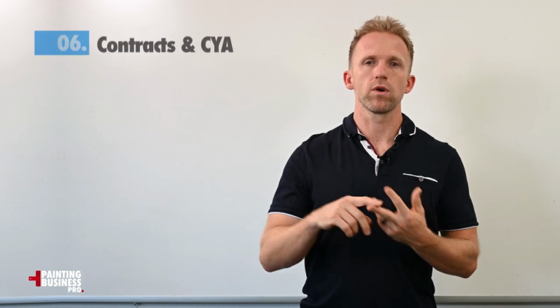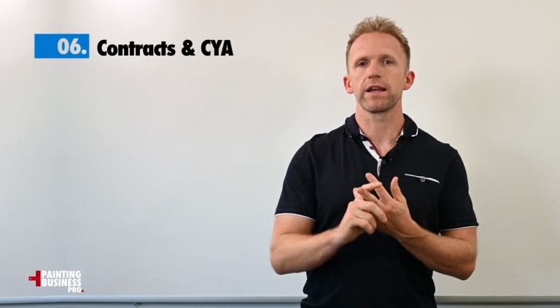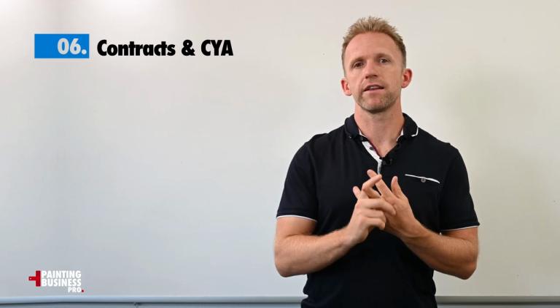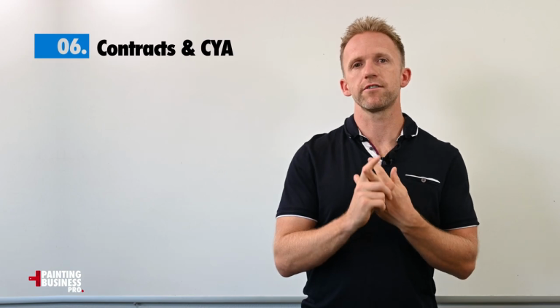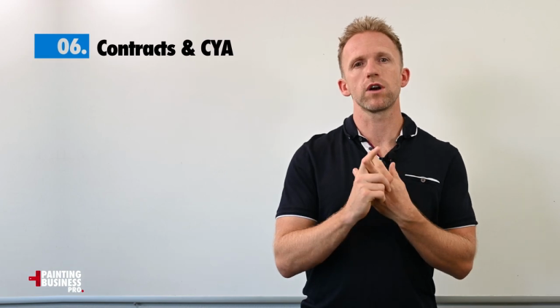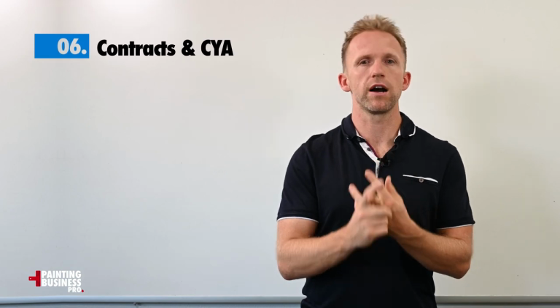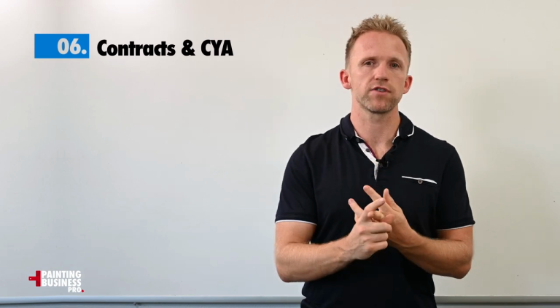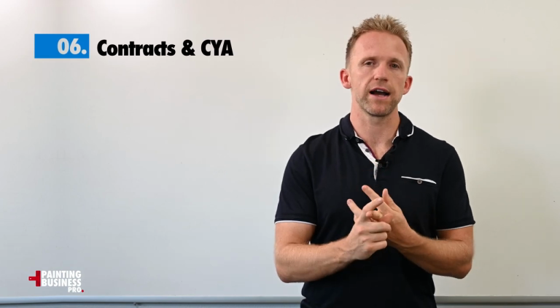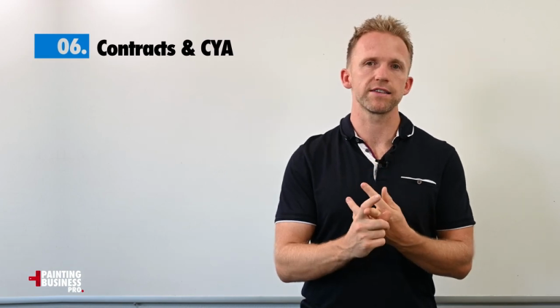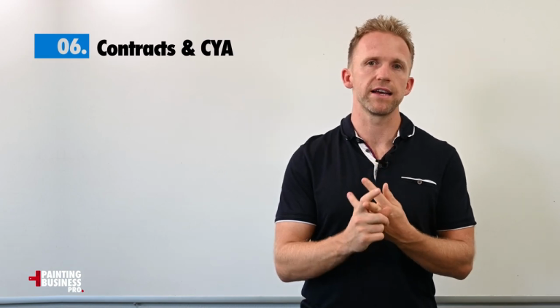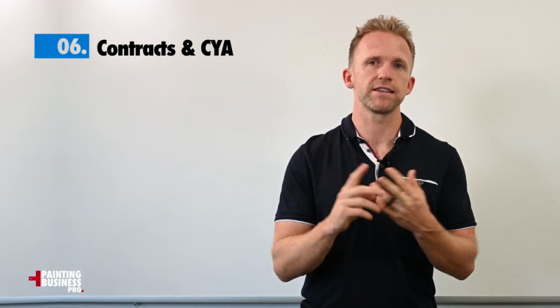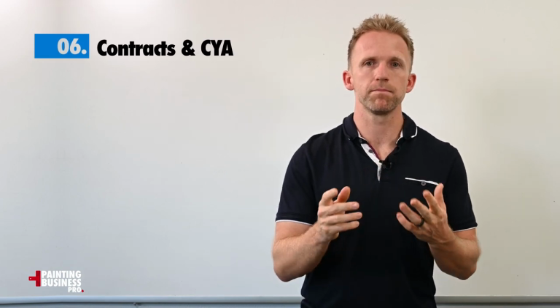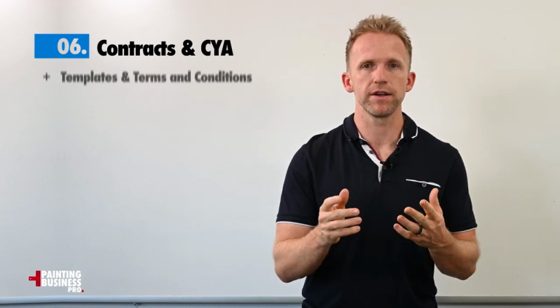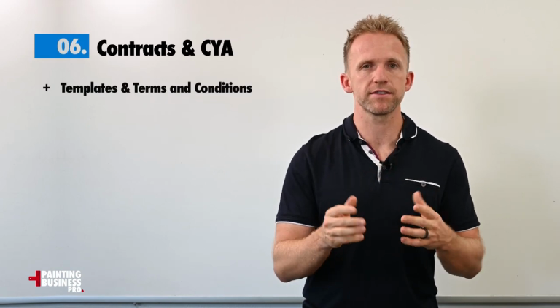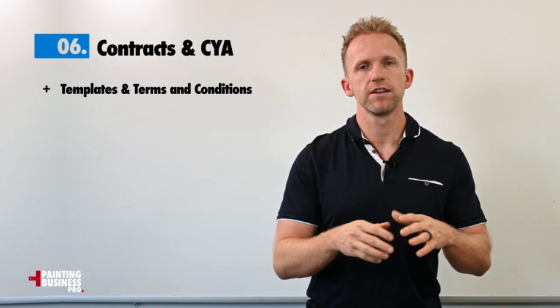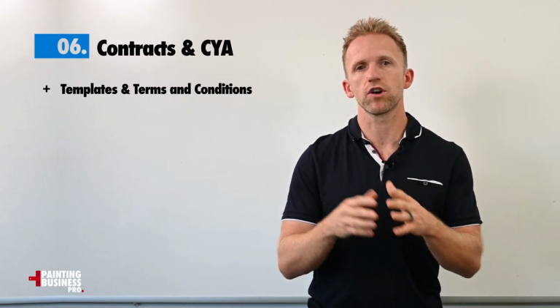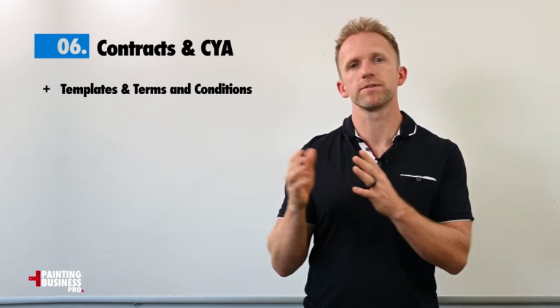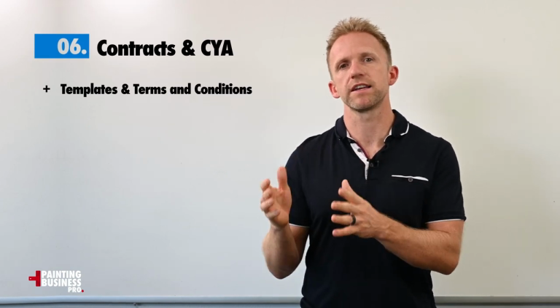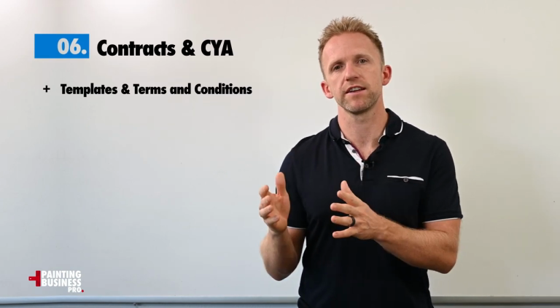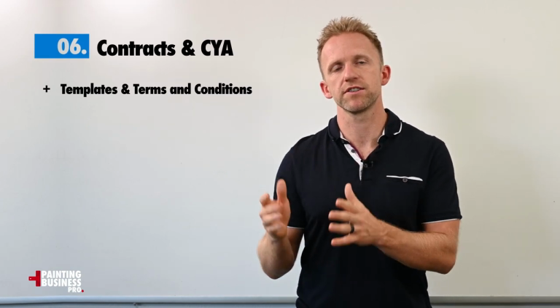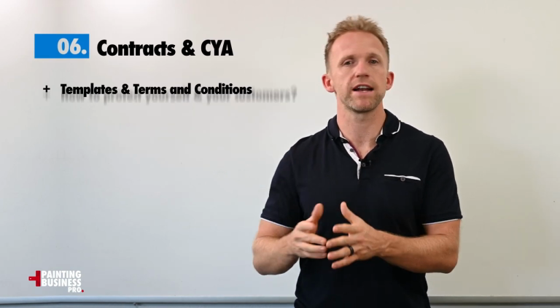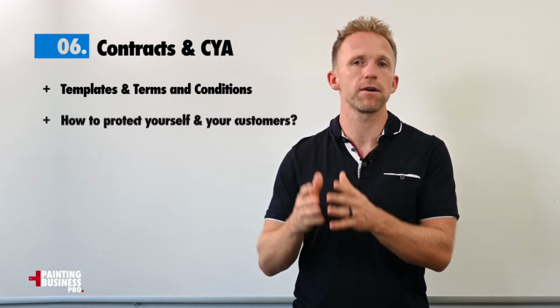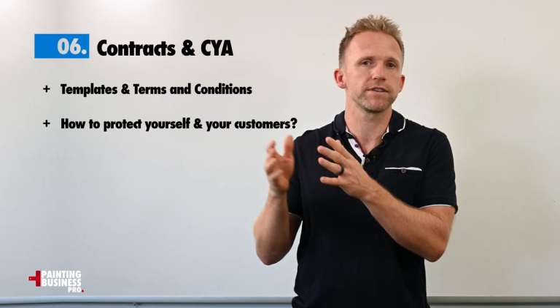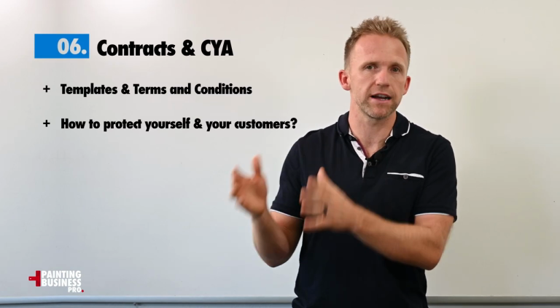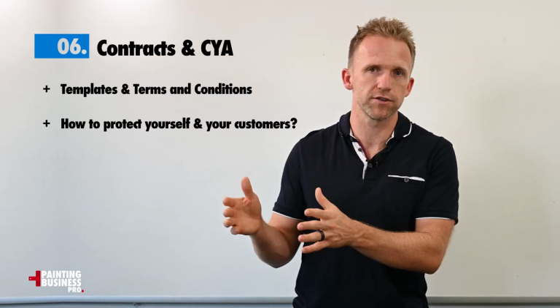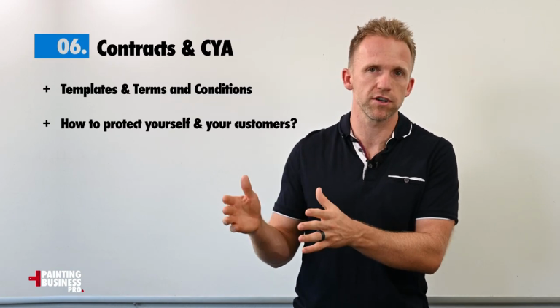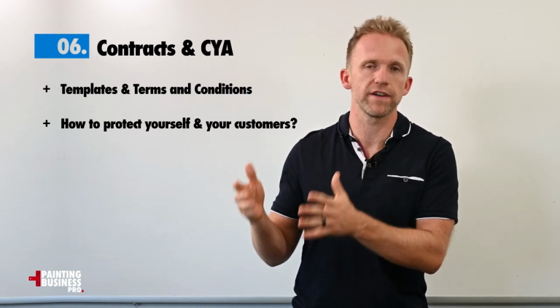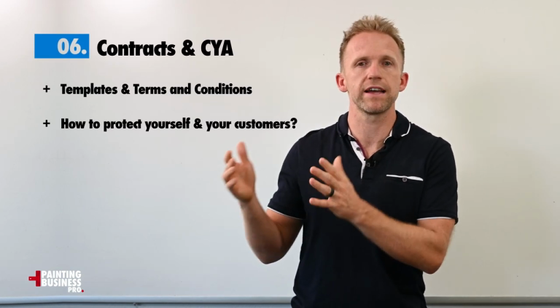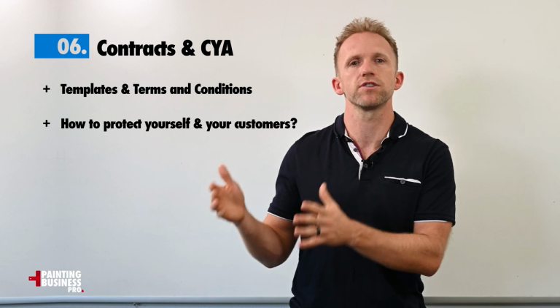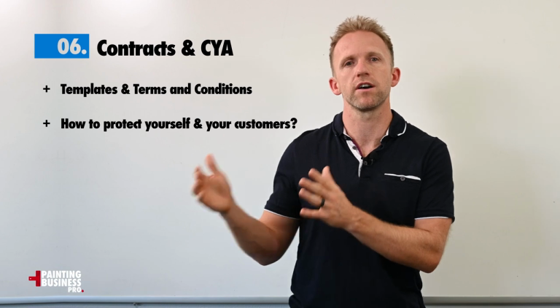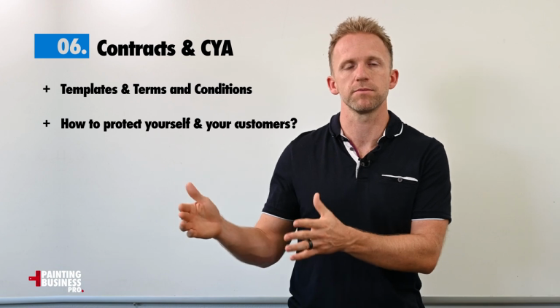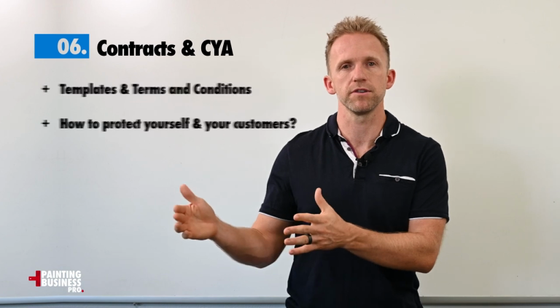We're going to get into contracts and templates, terms and conditions, and how to protect yourself and your customers.